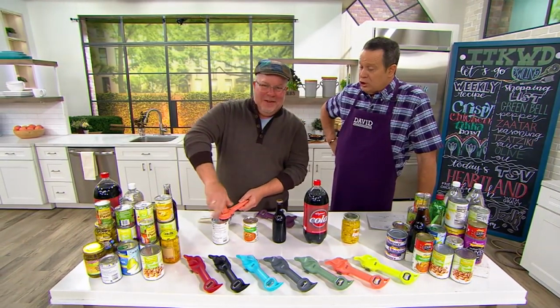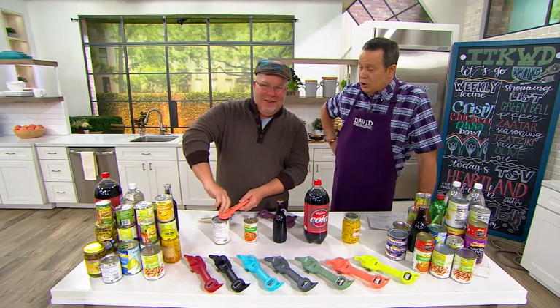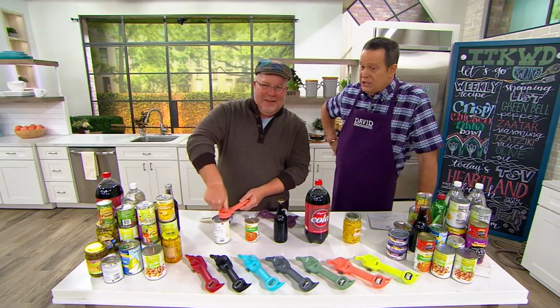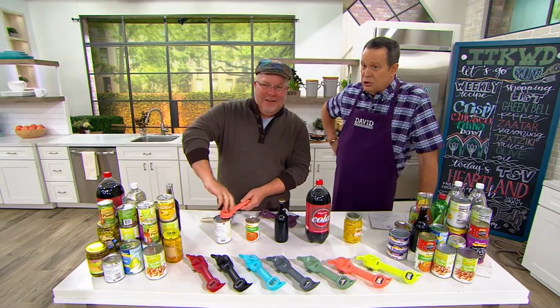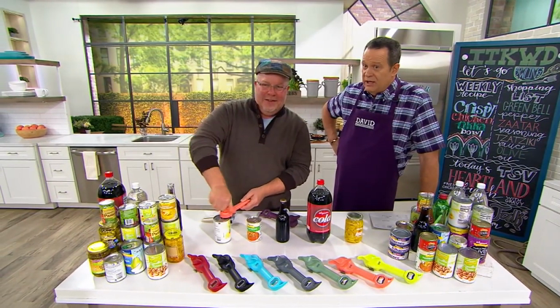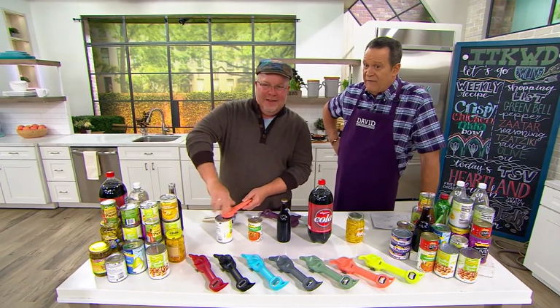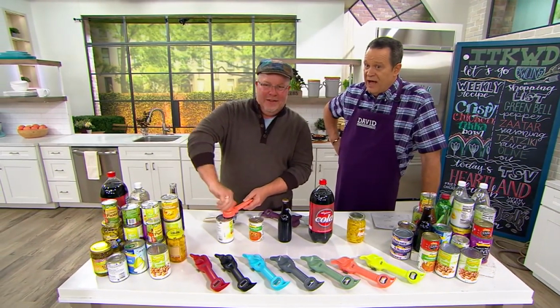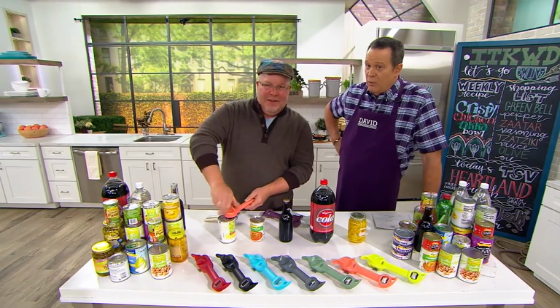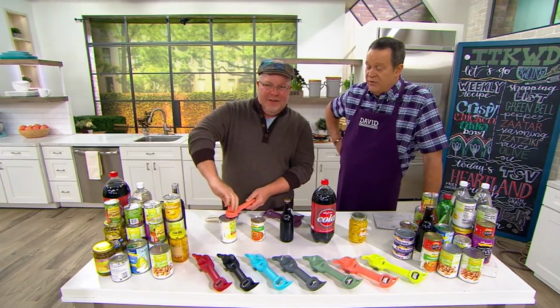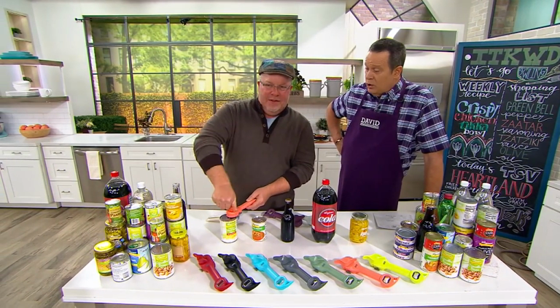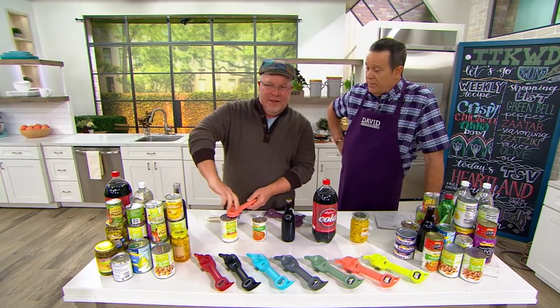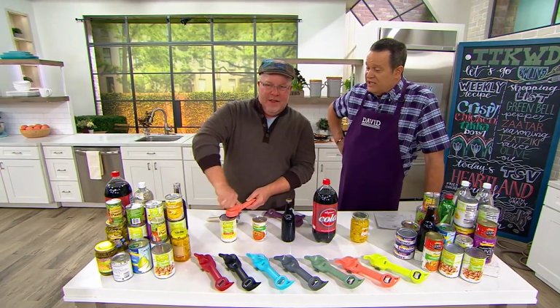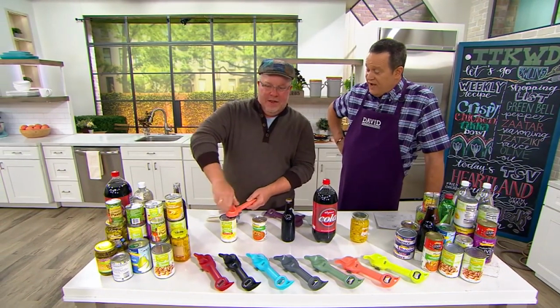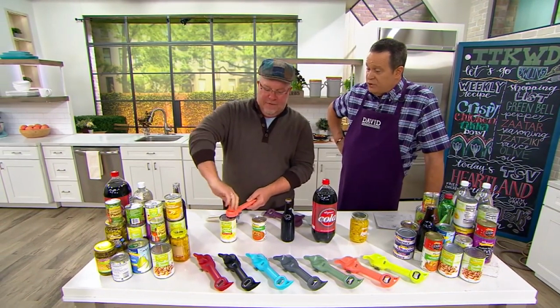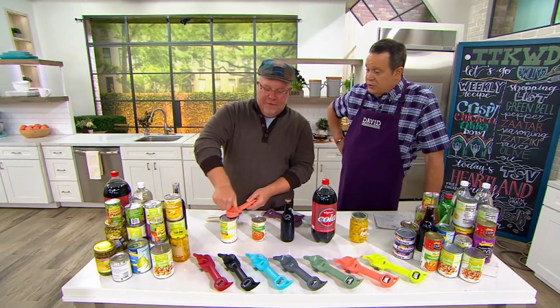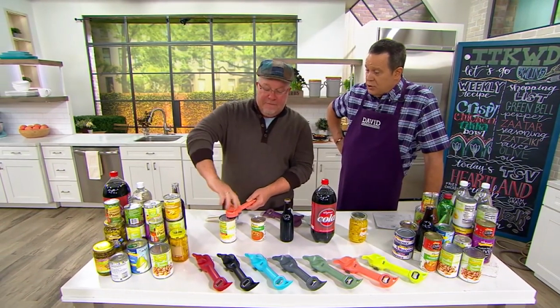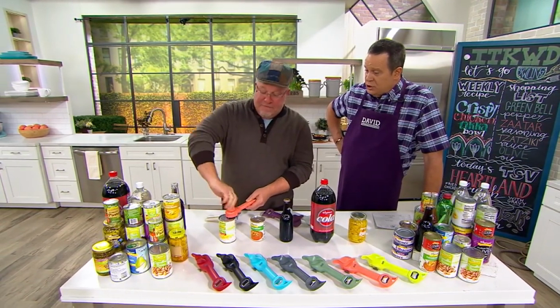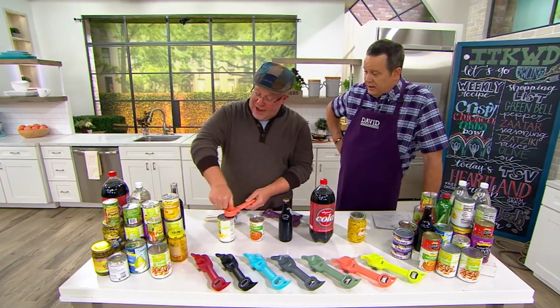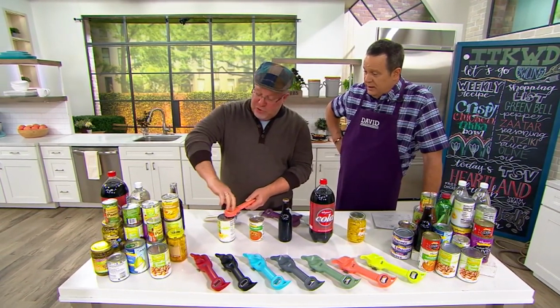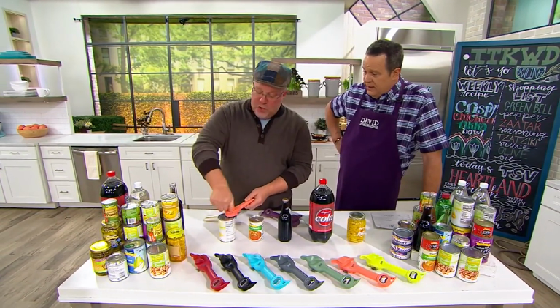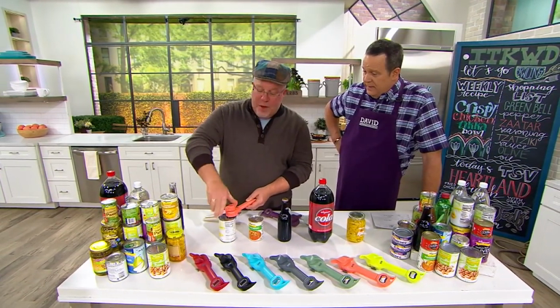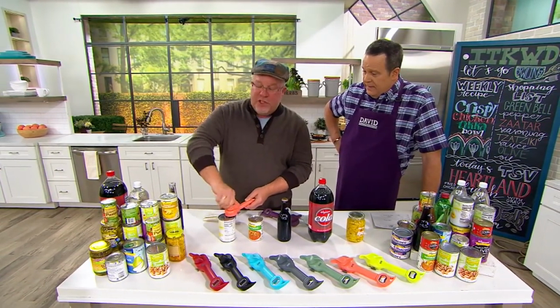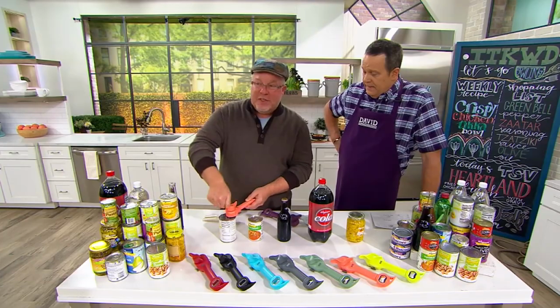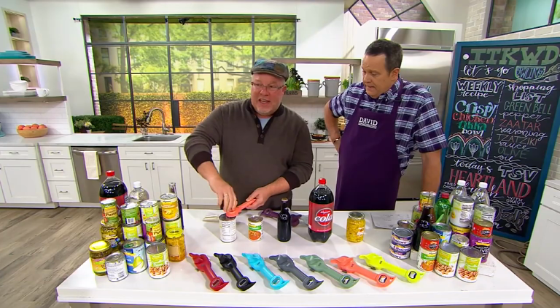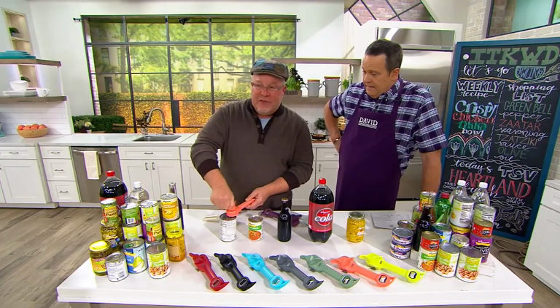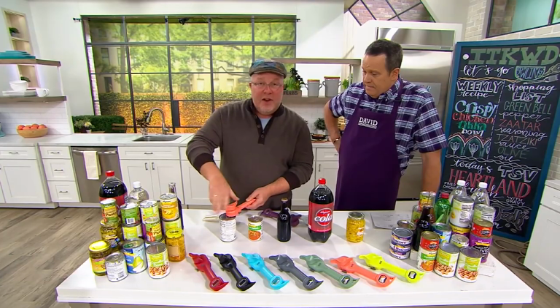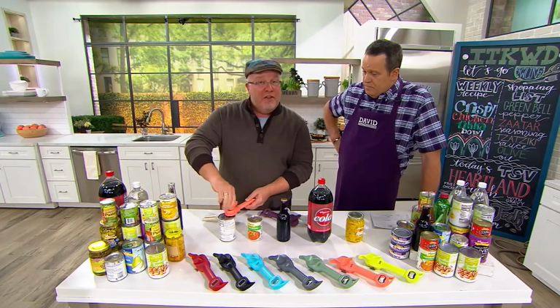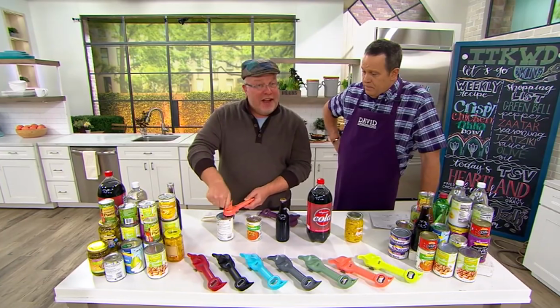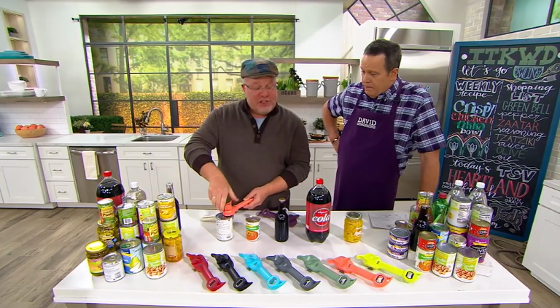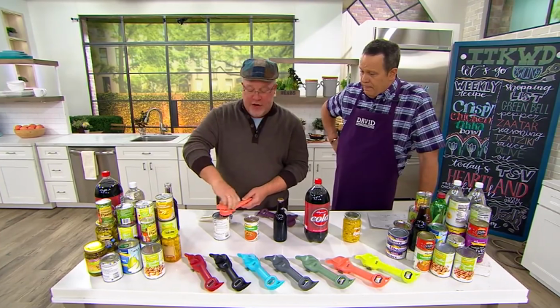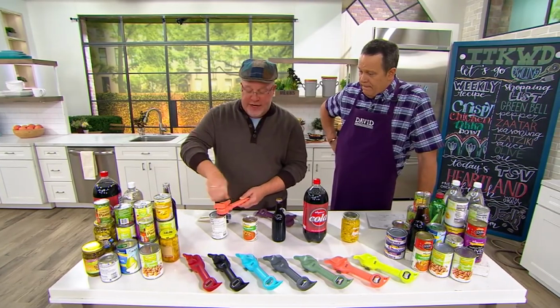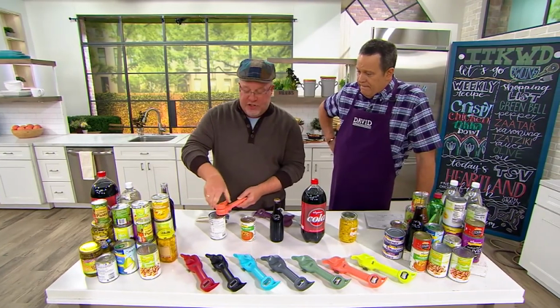Mark Charles, this is really a five-in-one. This is going to replace five tools in your kitchen — five tools in one — but do it safer, faster, and easier.